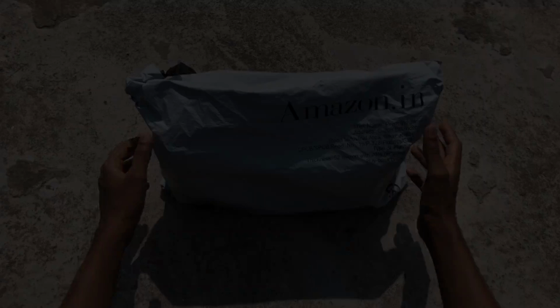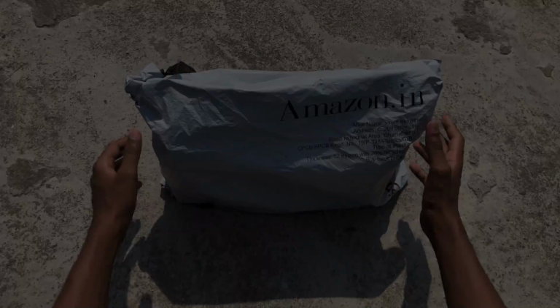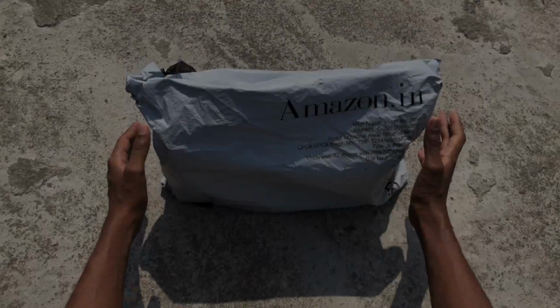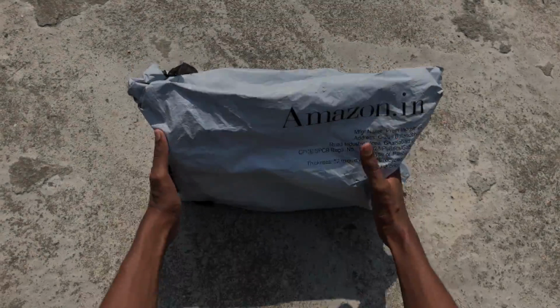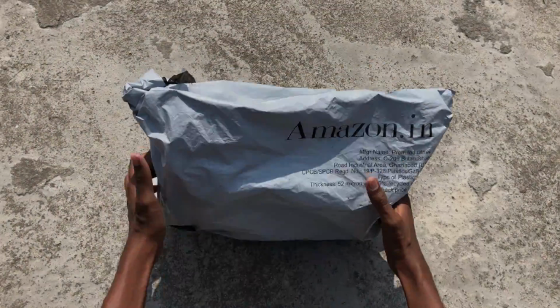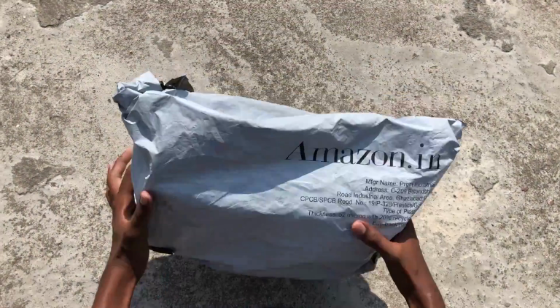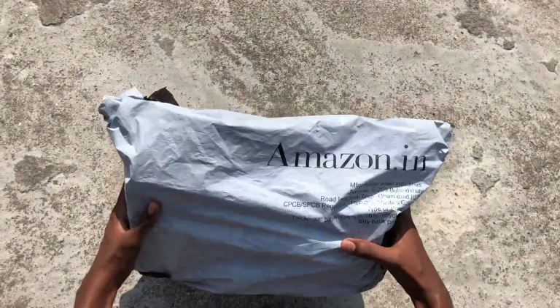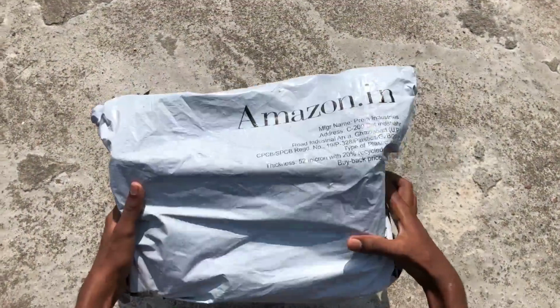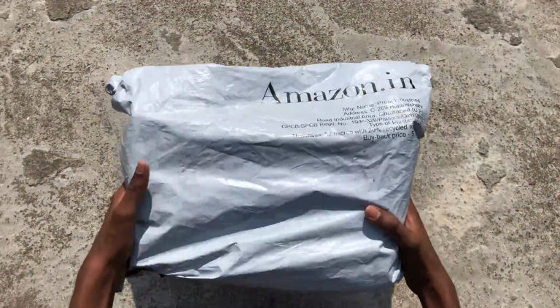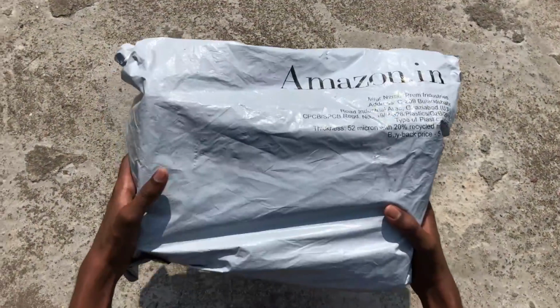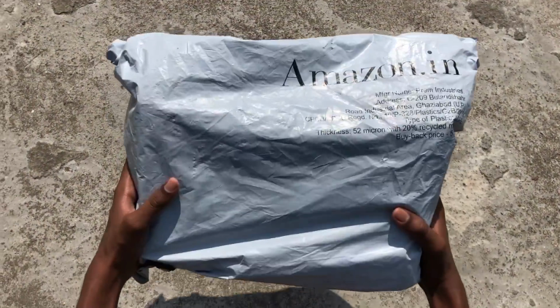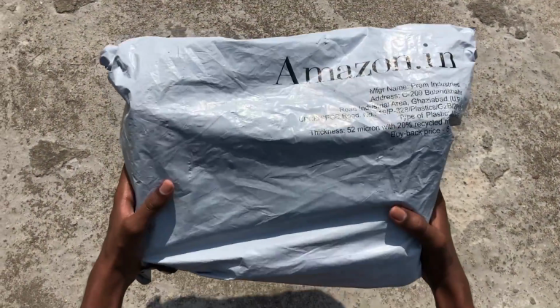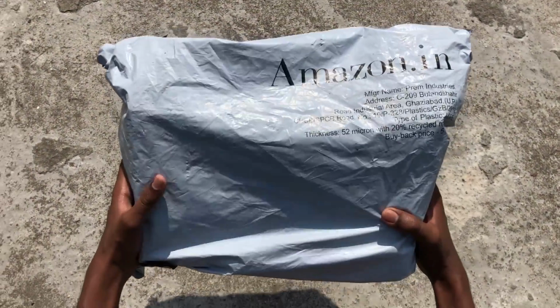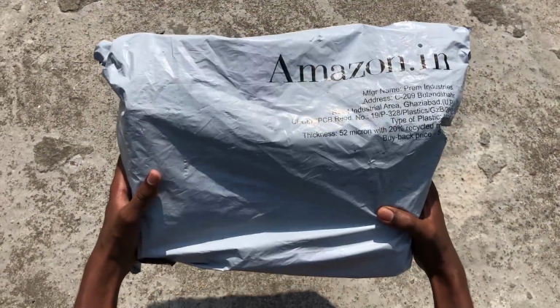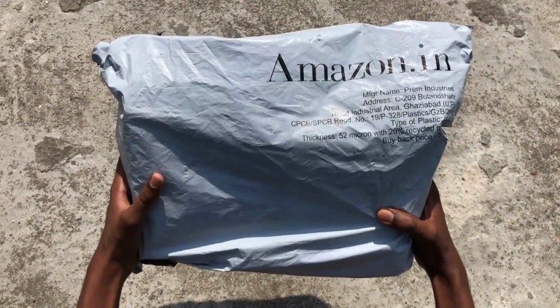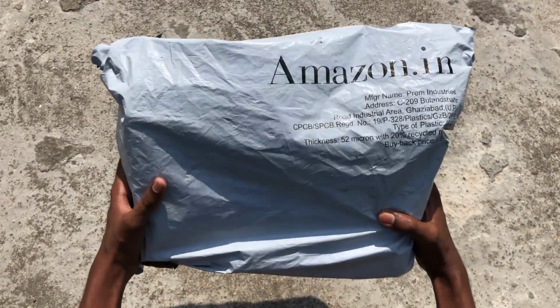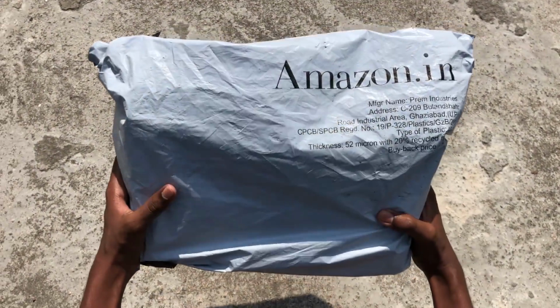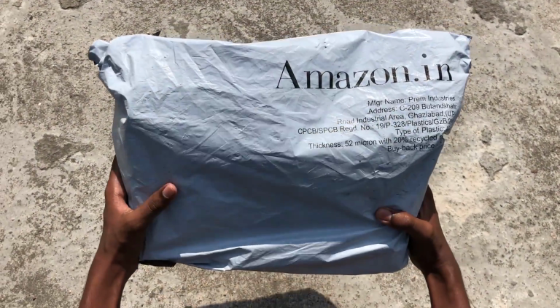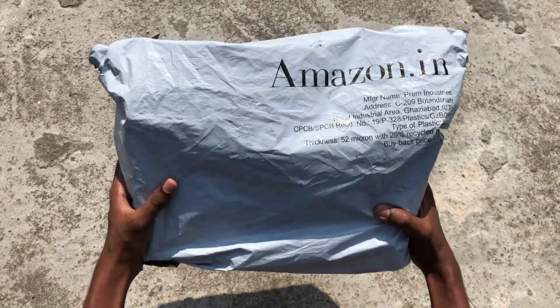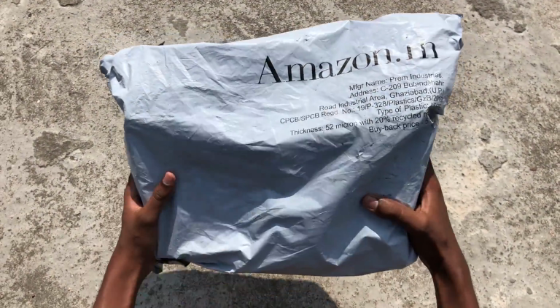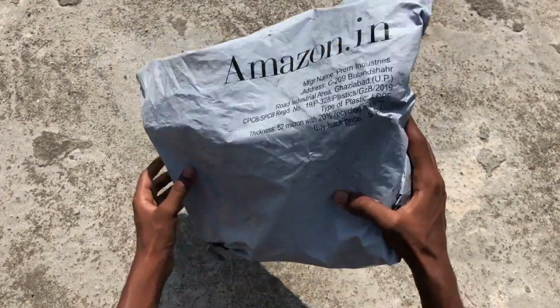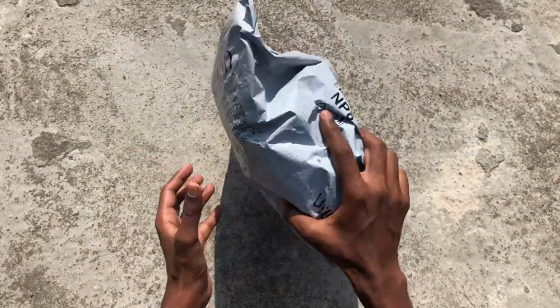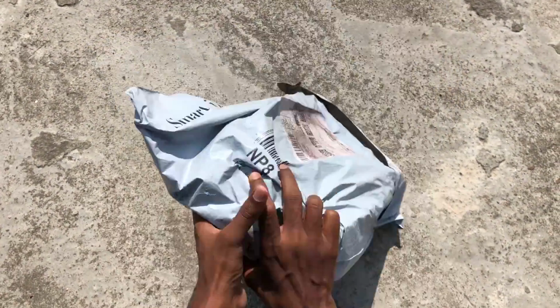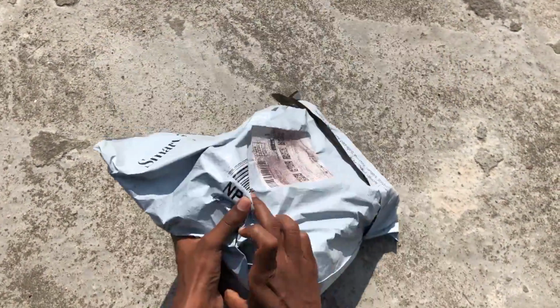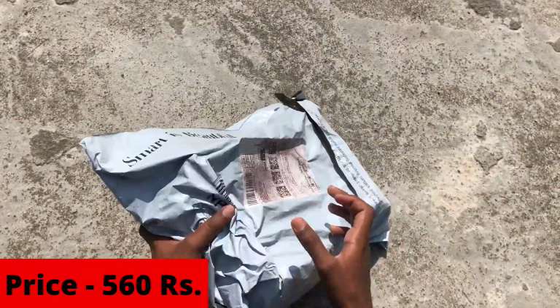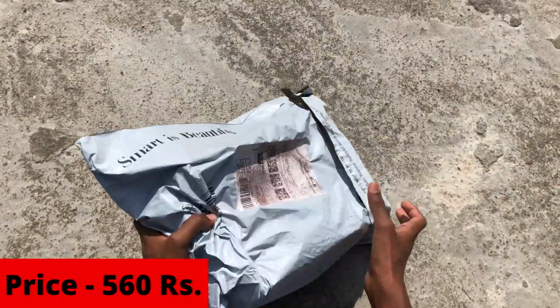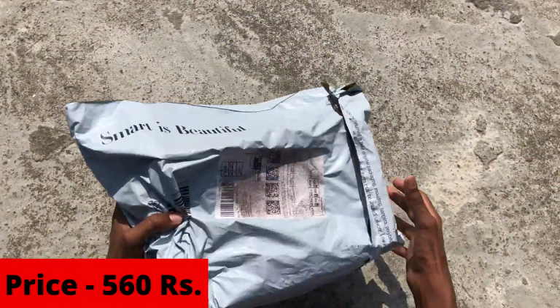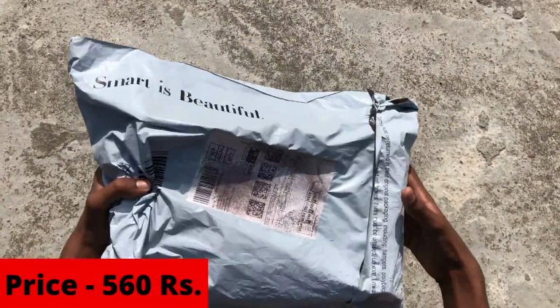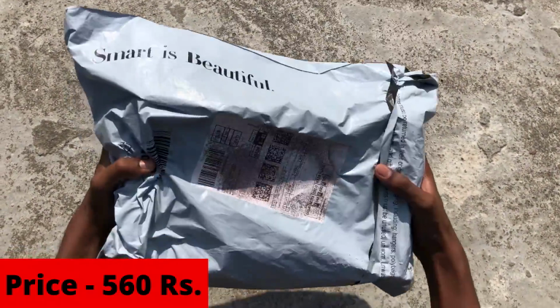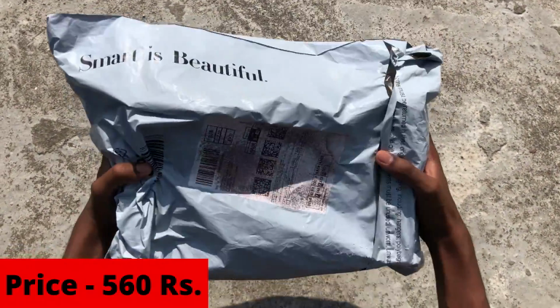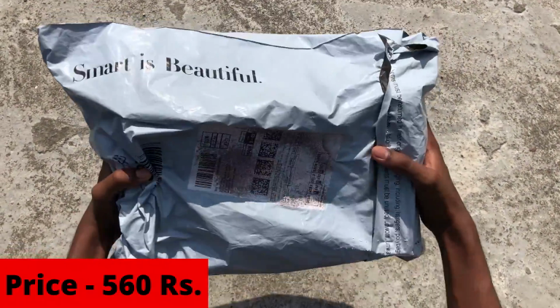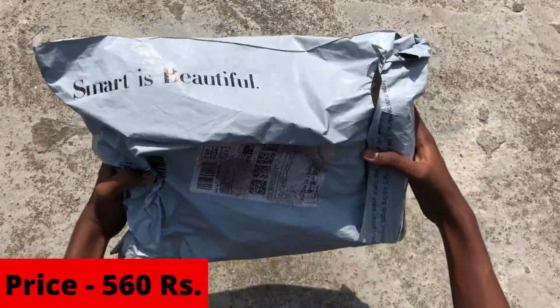As you can see, it has come from Amazon and it is fully packed. It costs nearly 560 dollars.